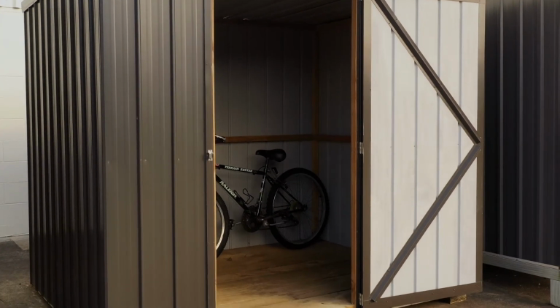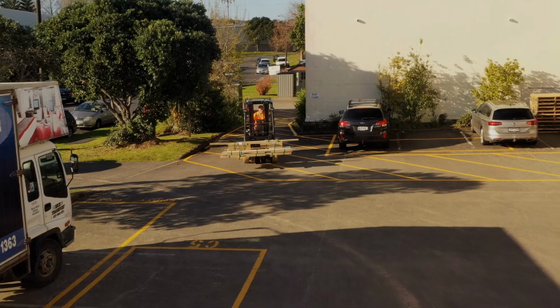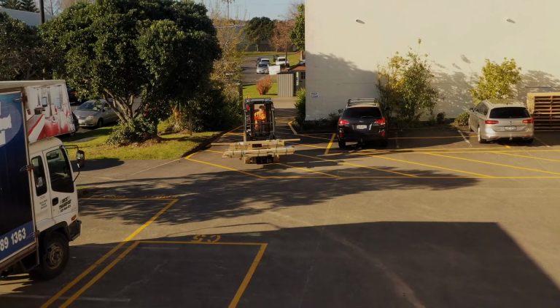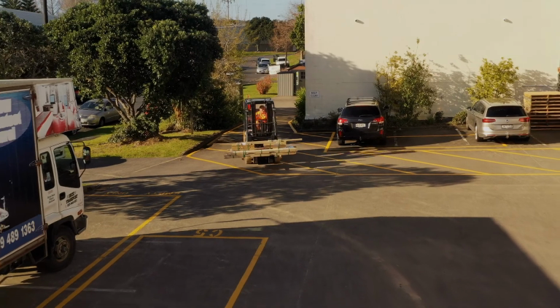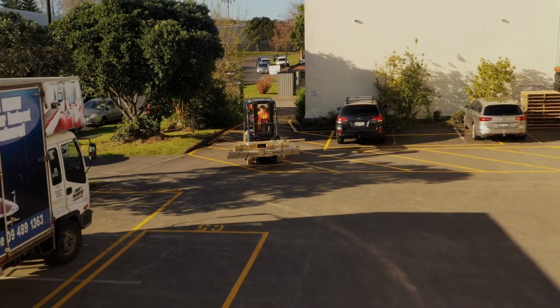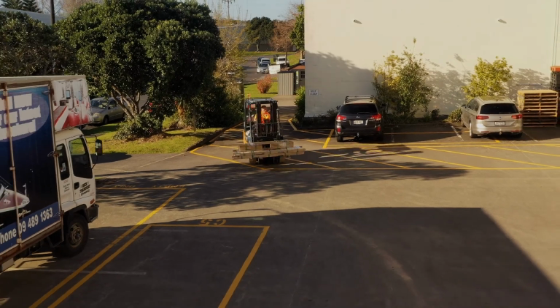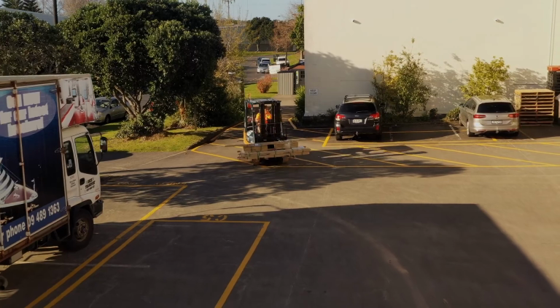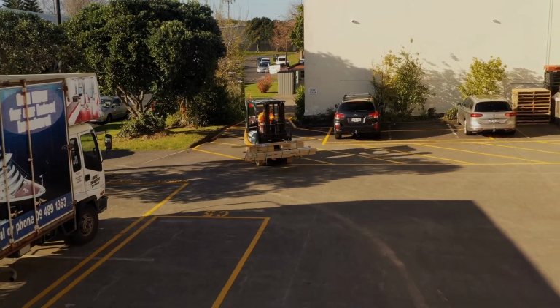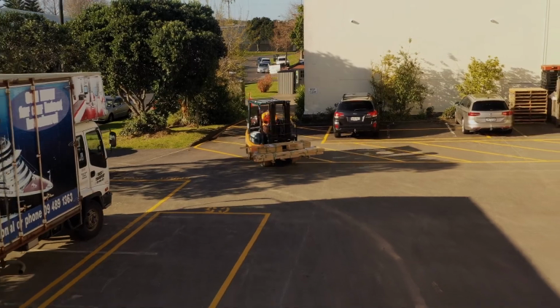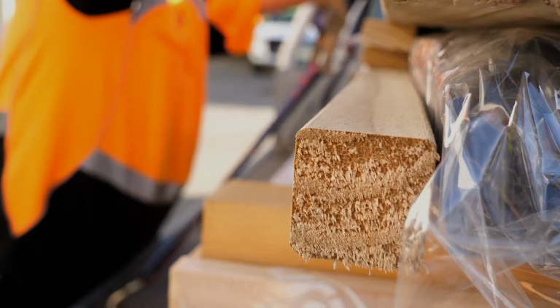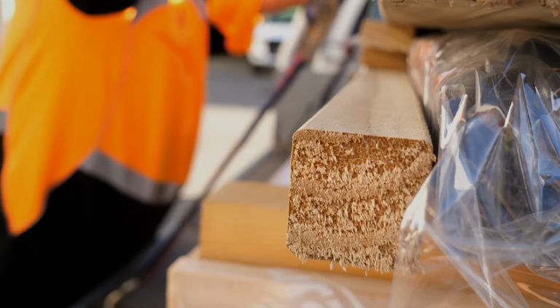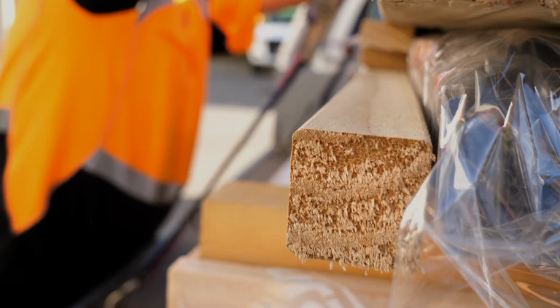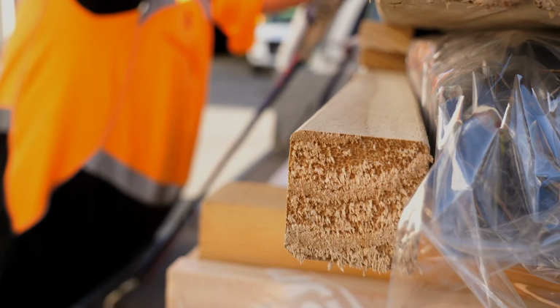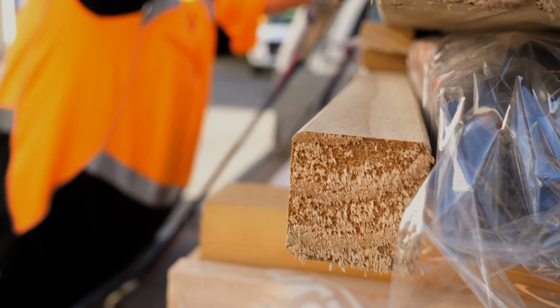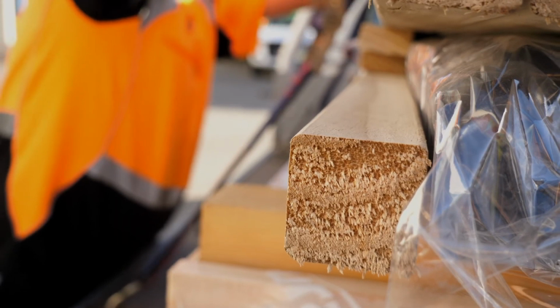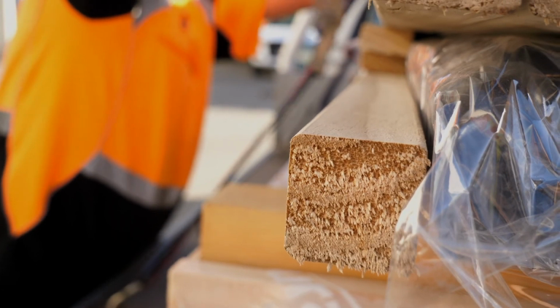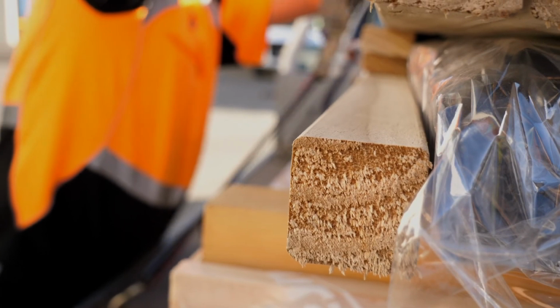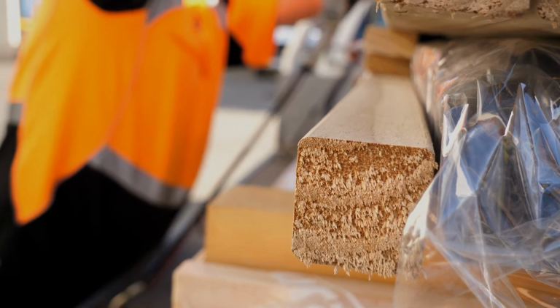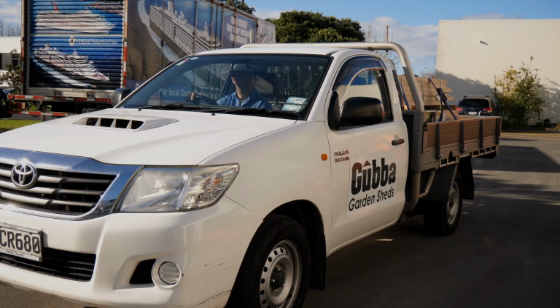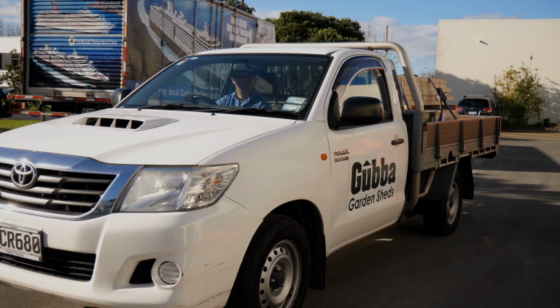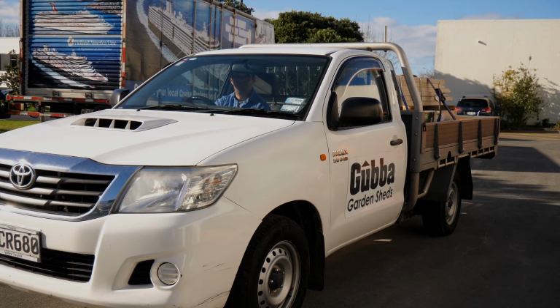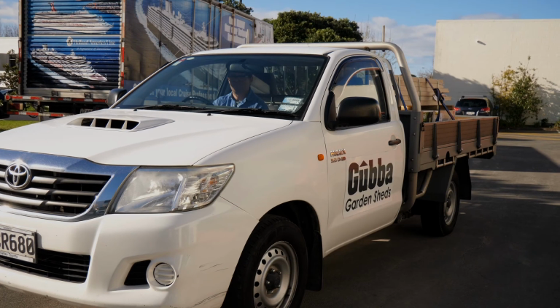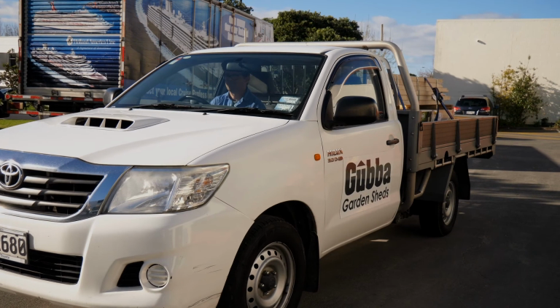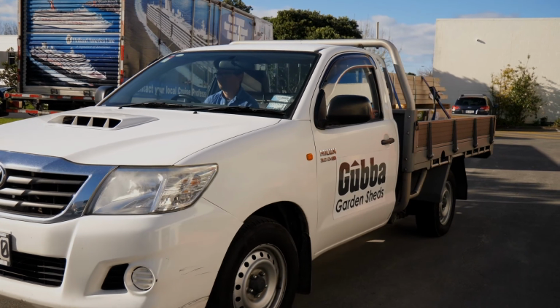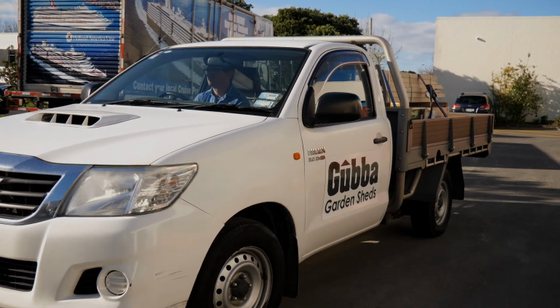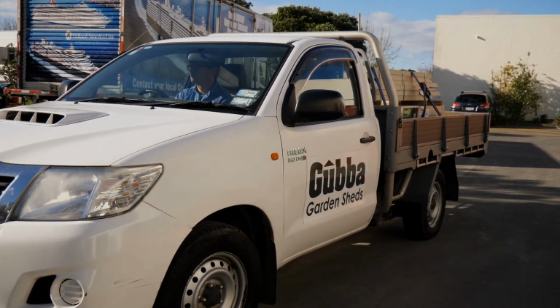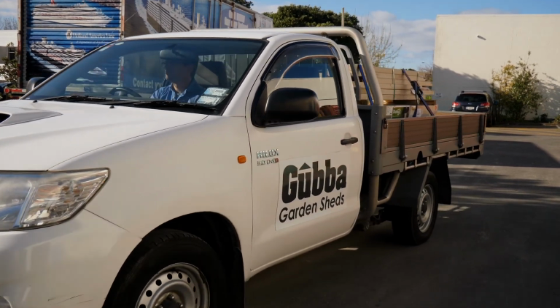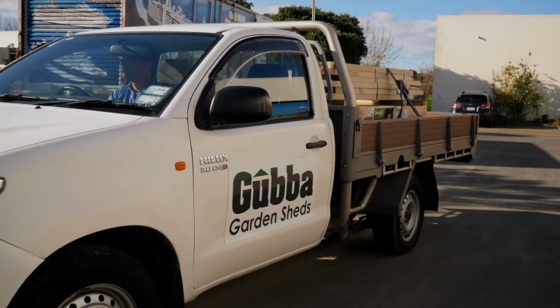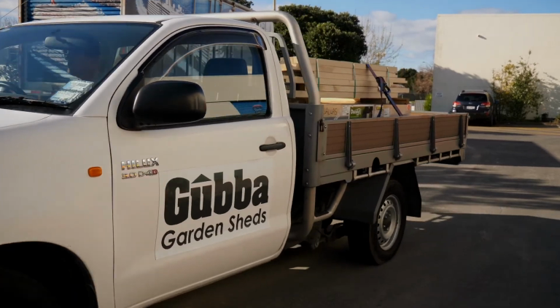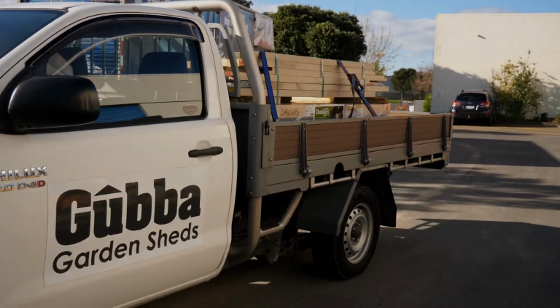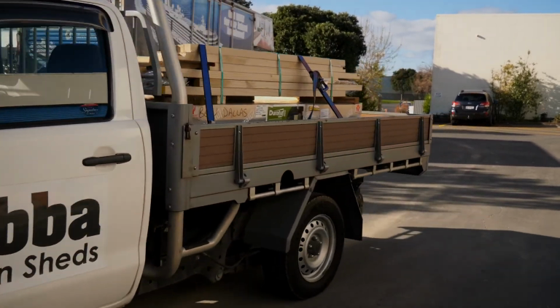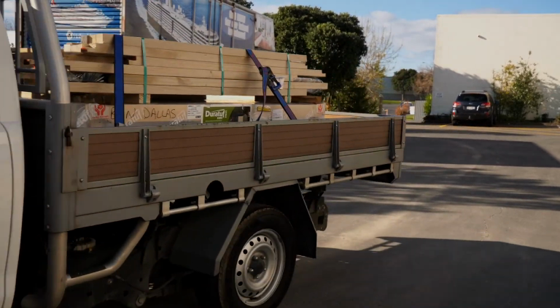The shed you order then comes as a kit set that we can deliver and install at your place, or you can pick up a DIY.